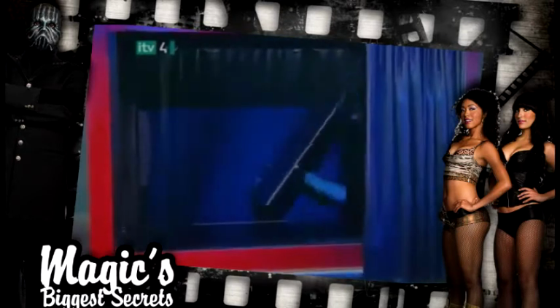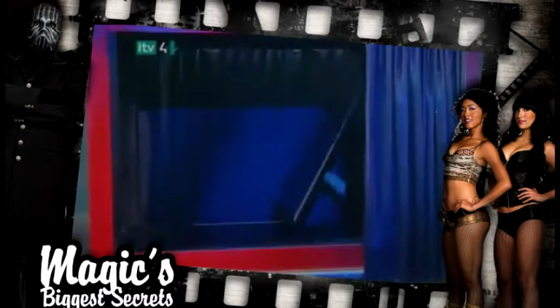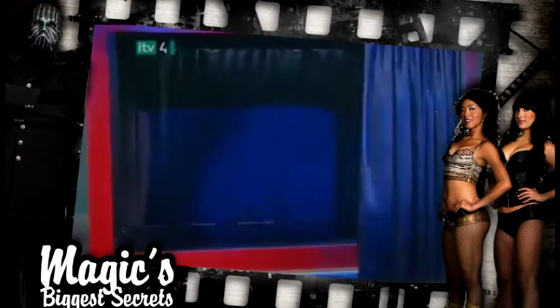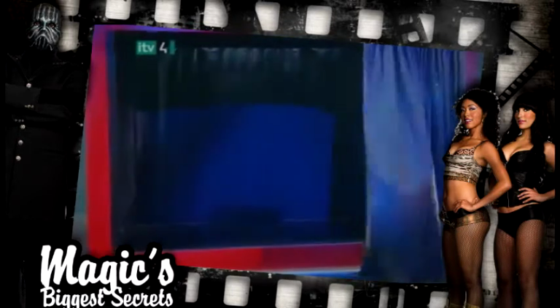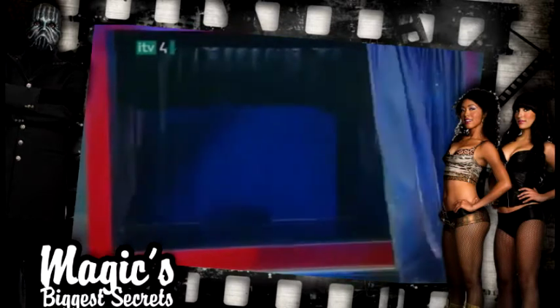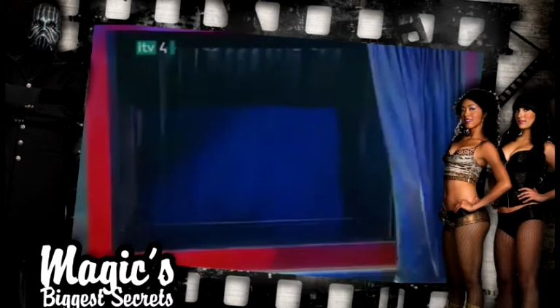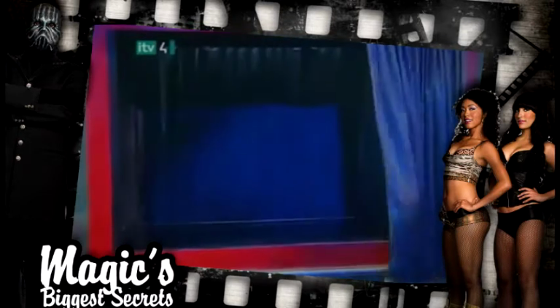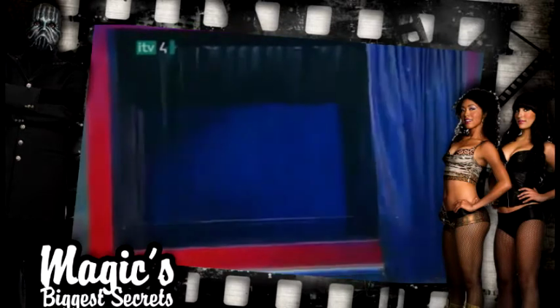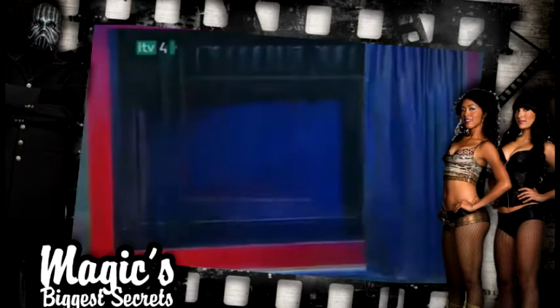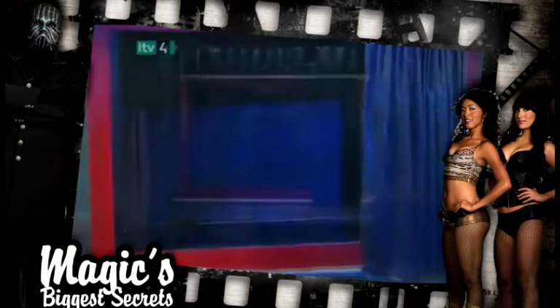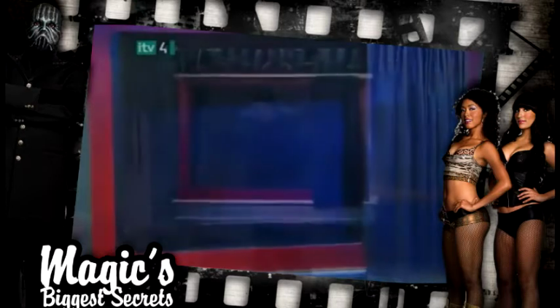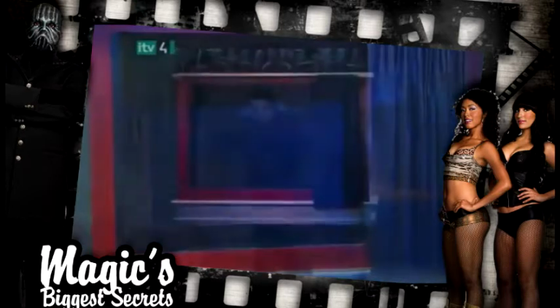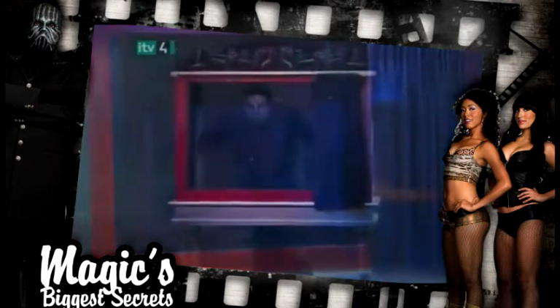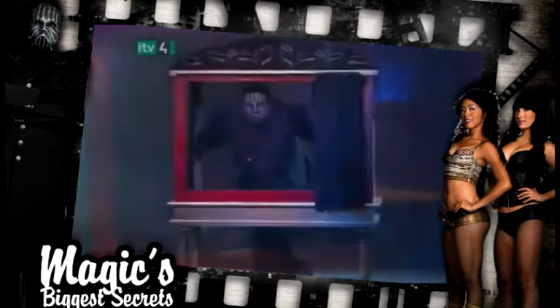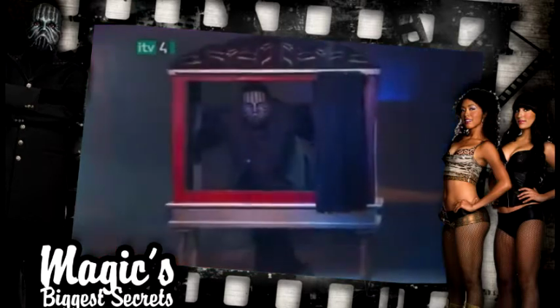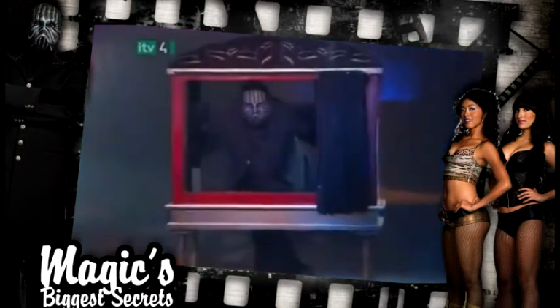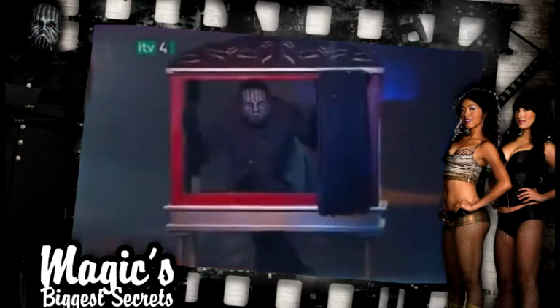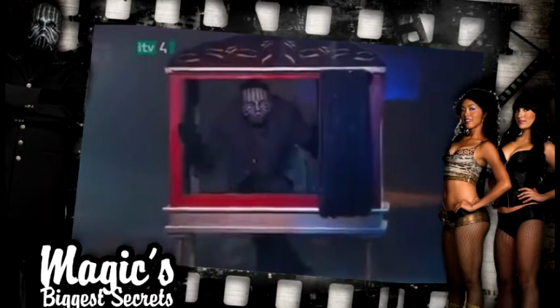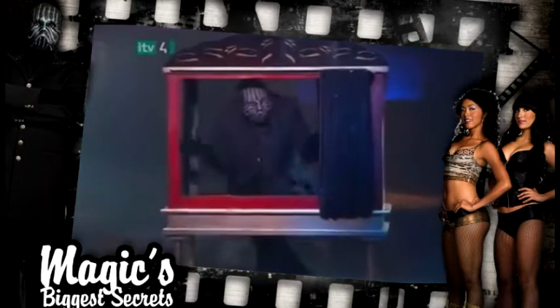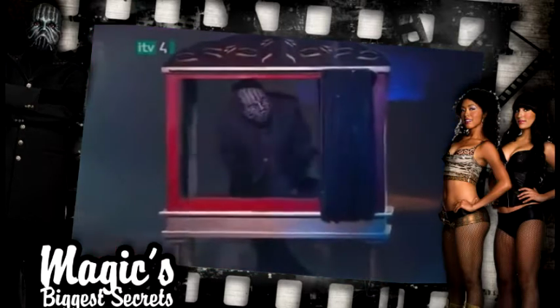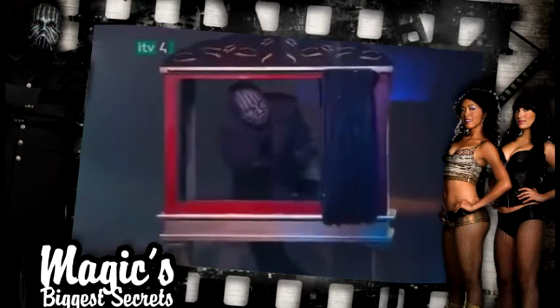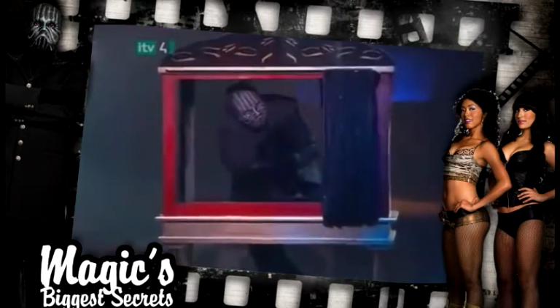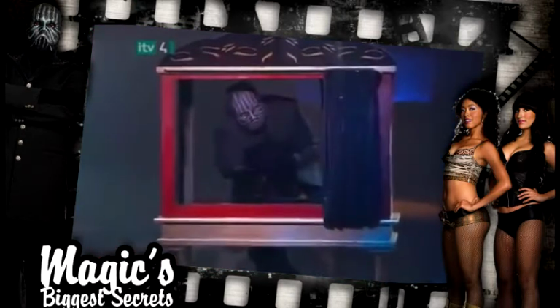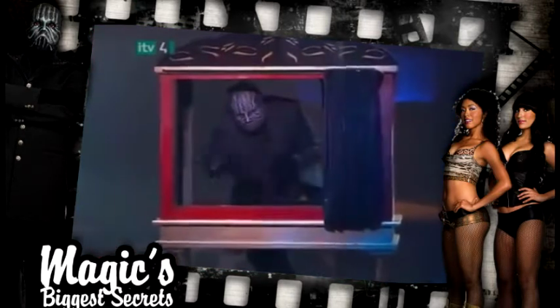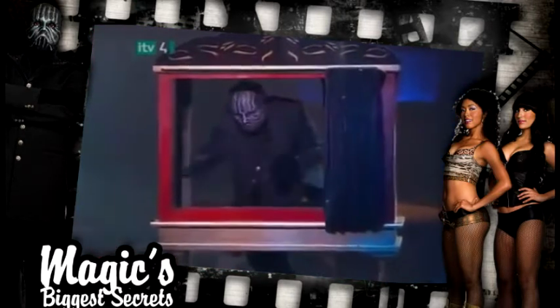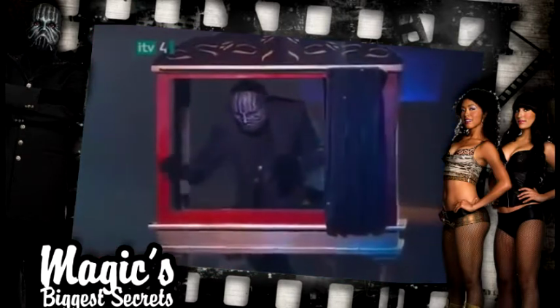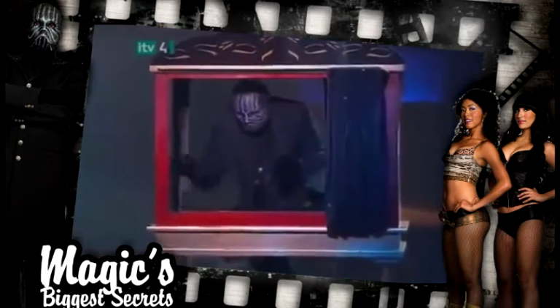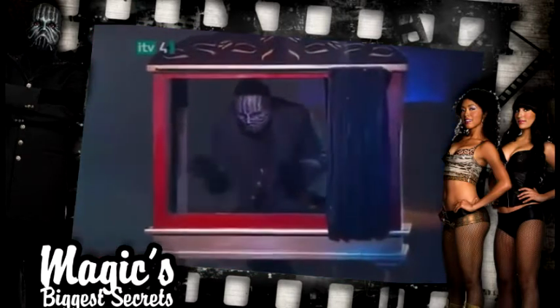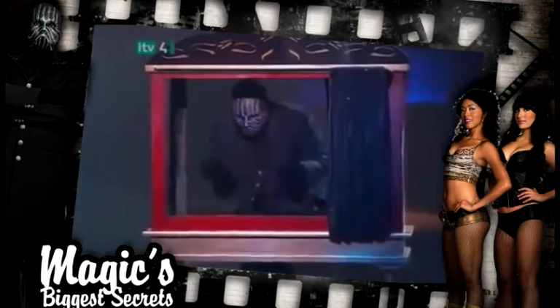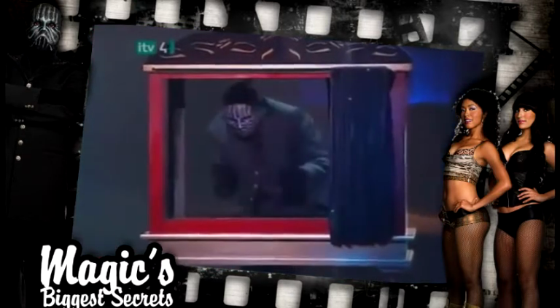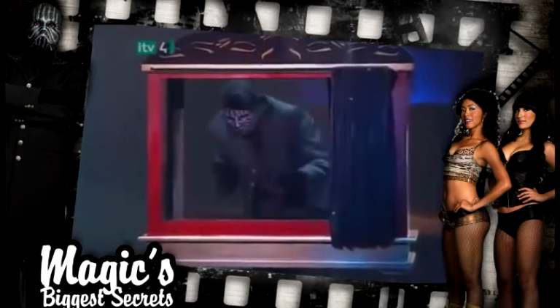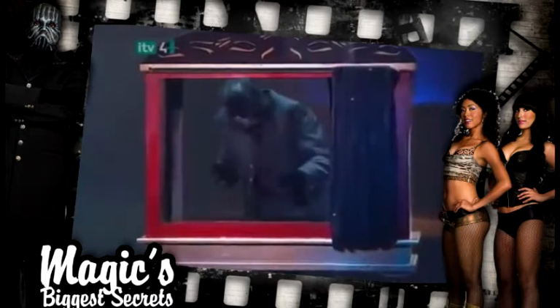As we can see, the curtain hides the fact that the right side of the box is much wider than it appears, giving the girl room to hide.